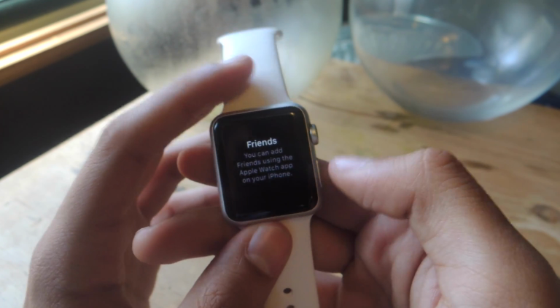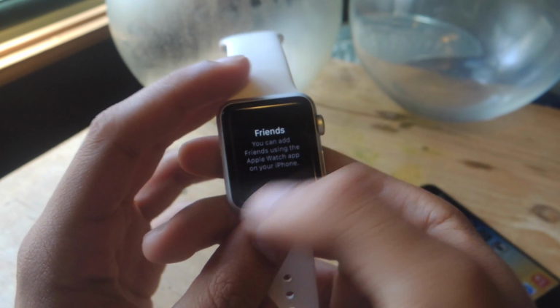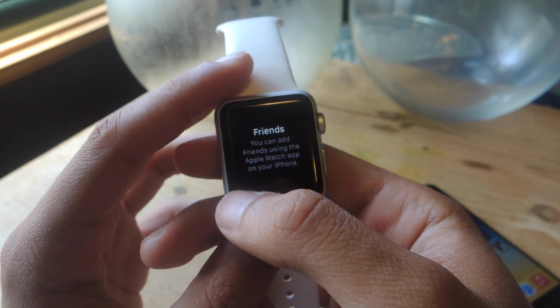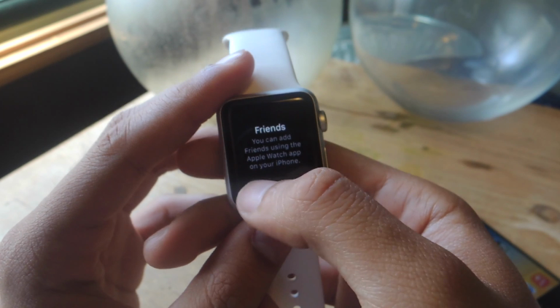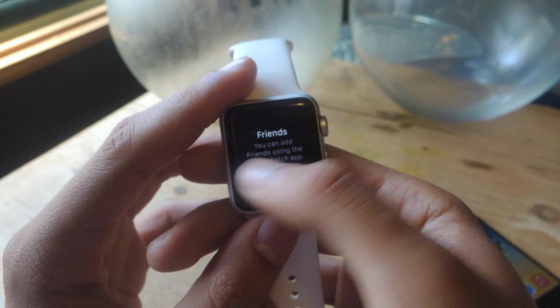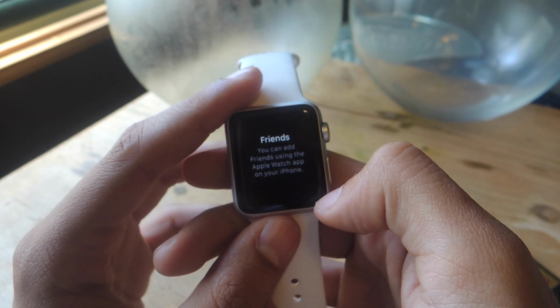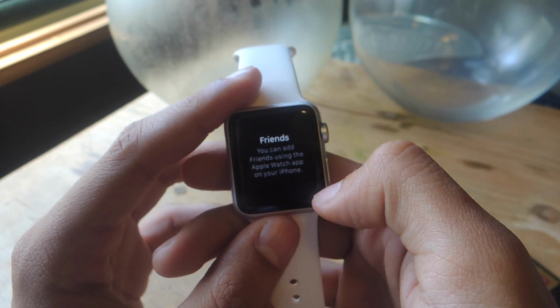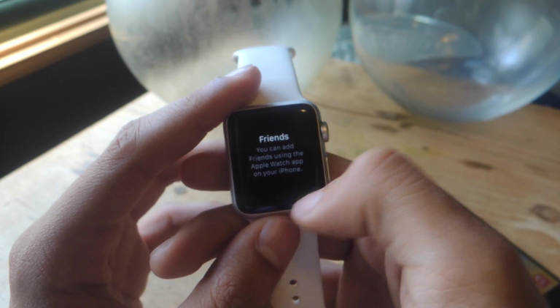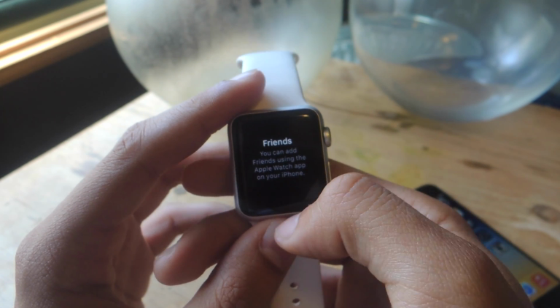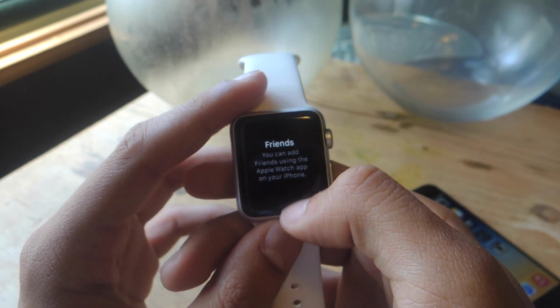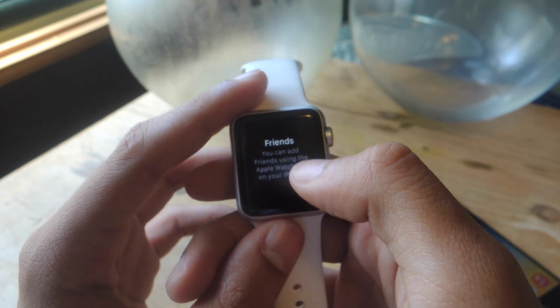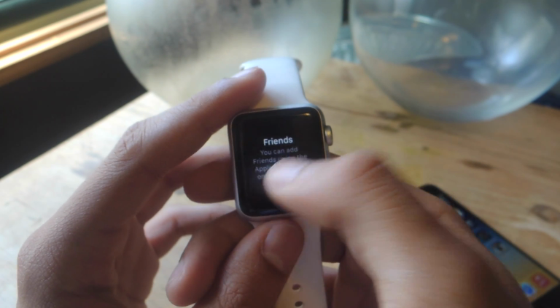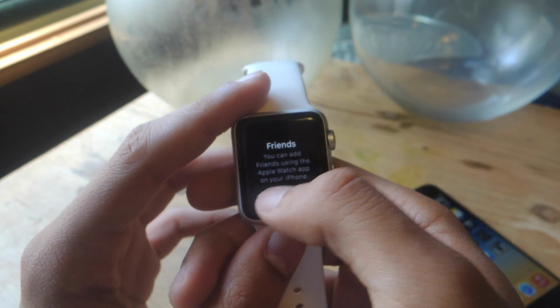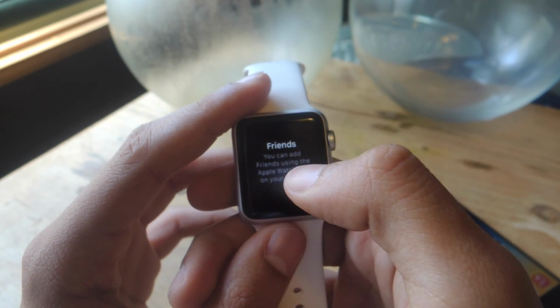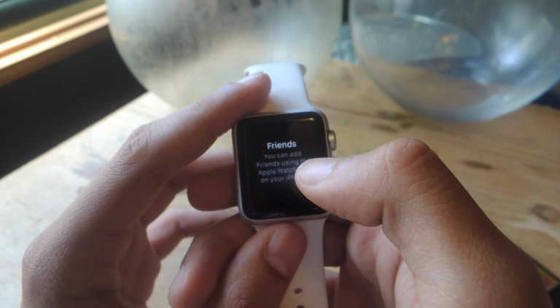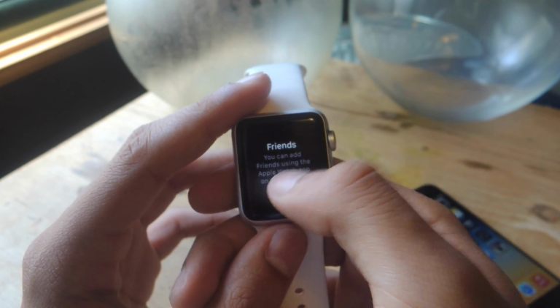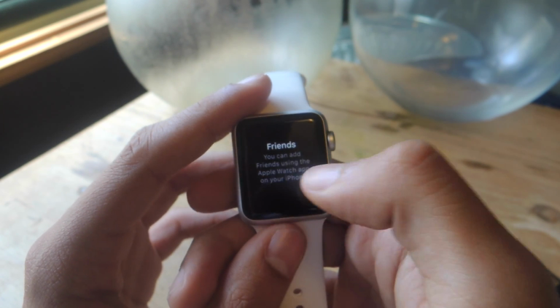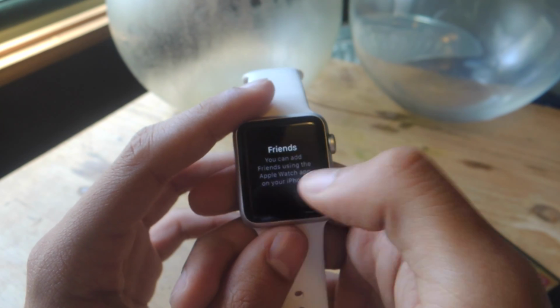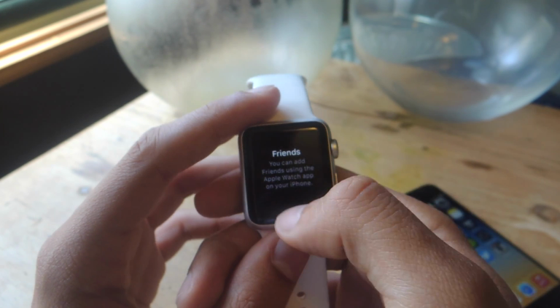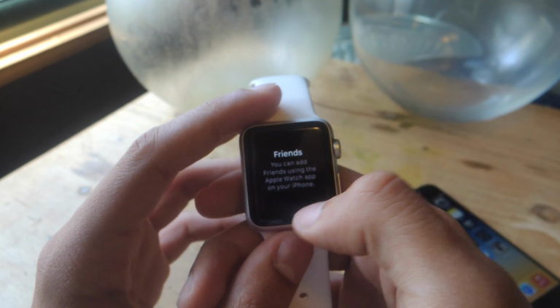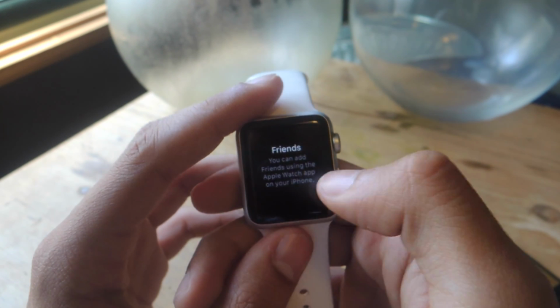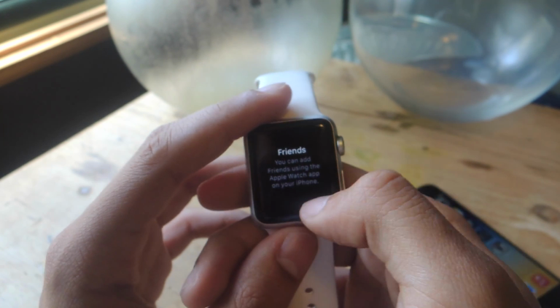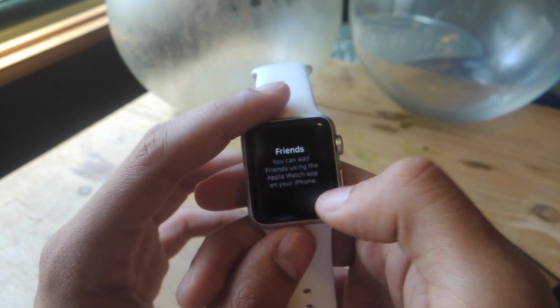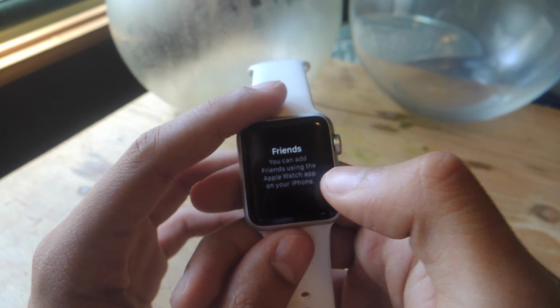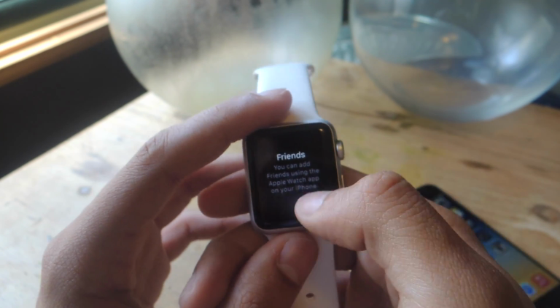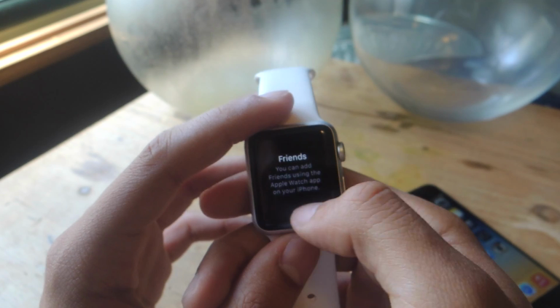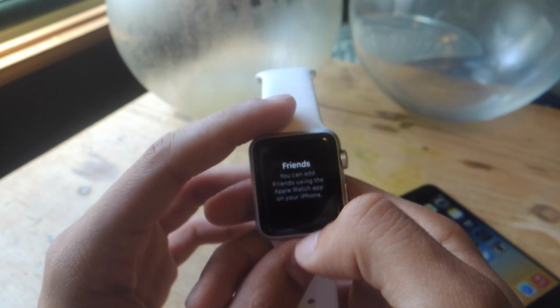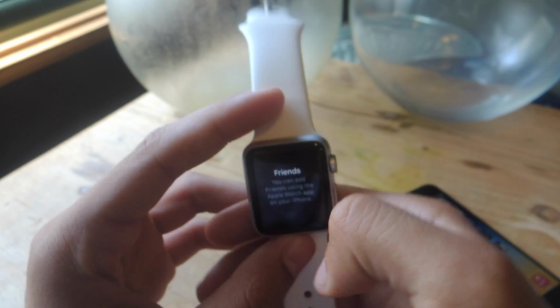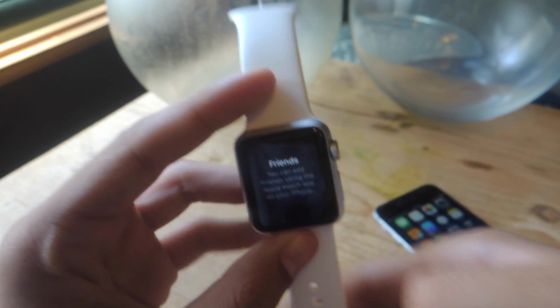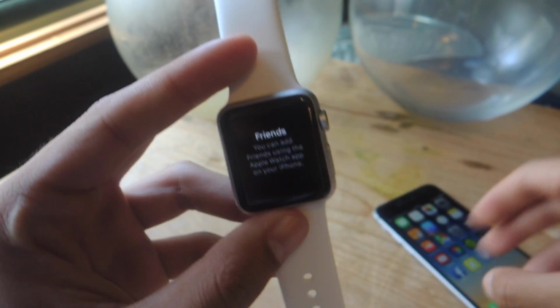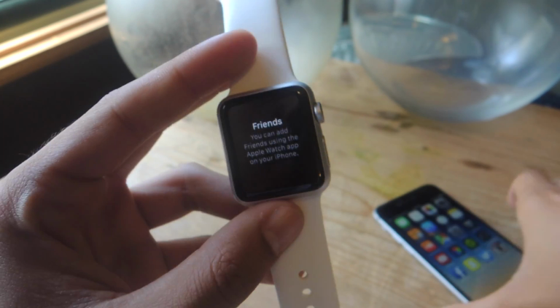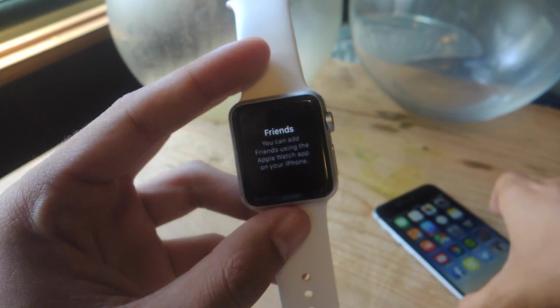As you can see, I have zero friends for now, so it tells you to go to the Apple Watch app on your iPhone to add friends. I'm going to show you guys how to do that.